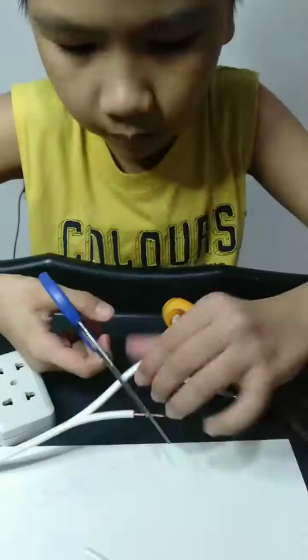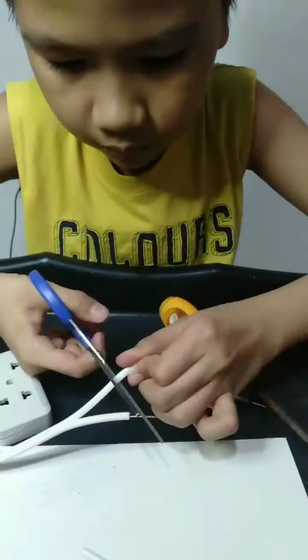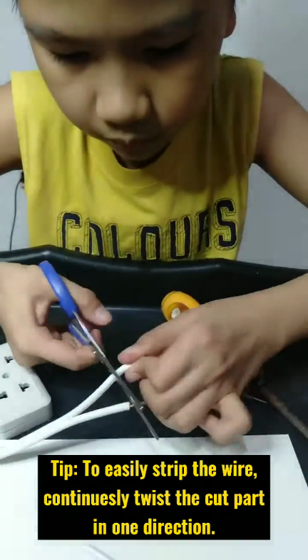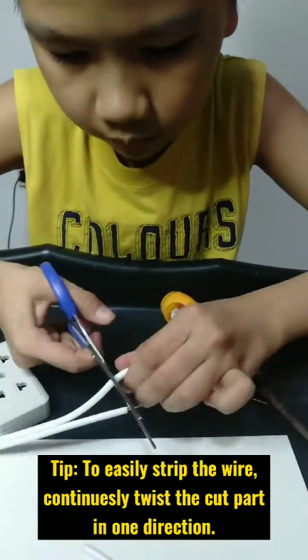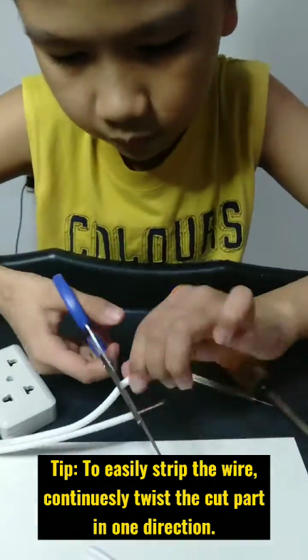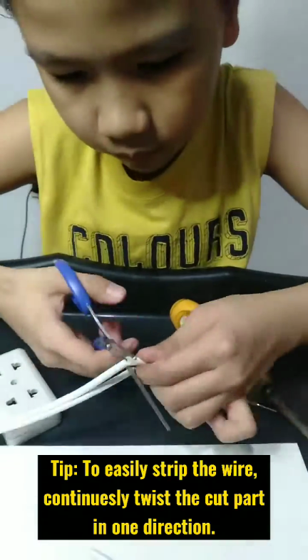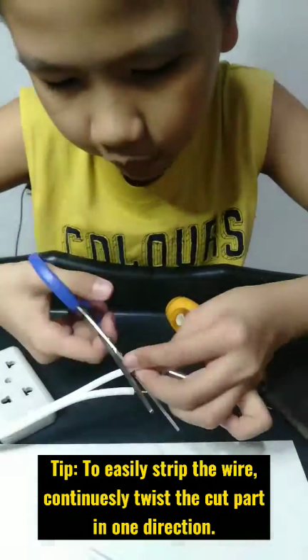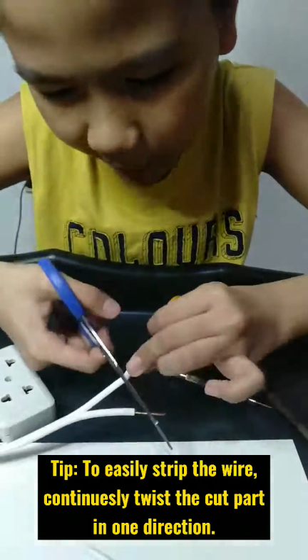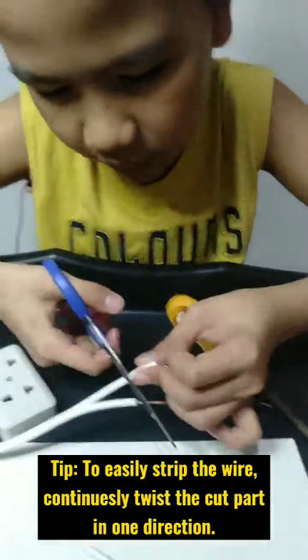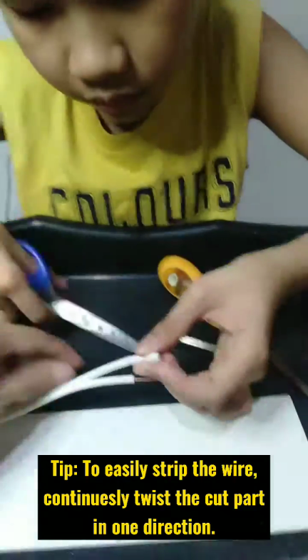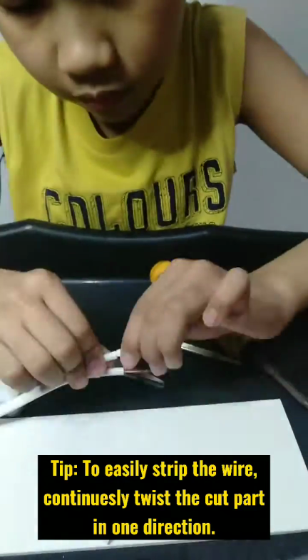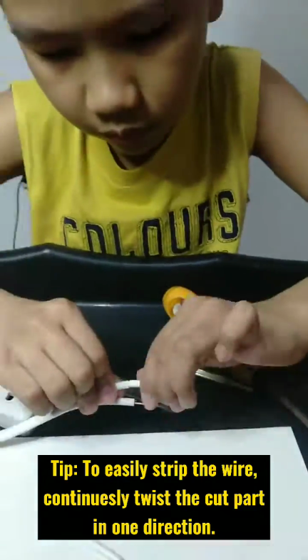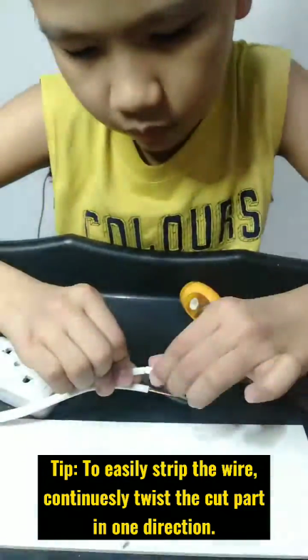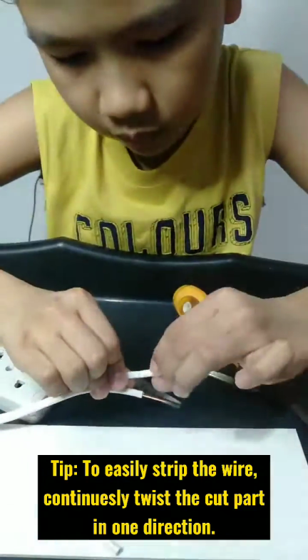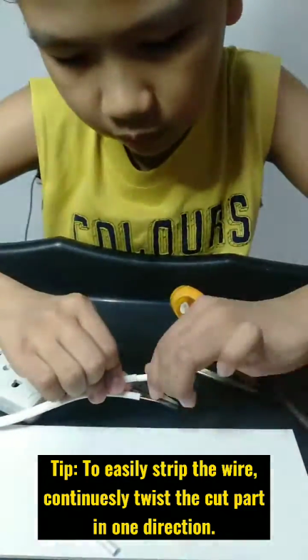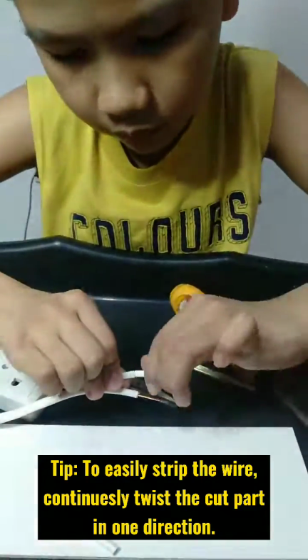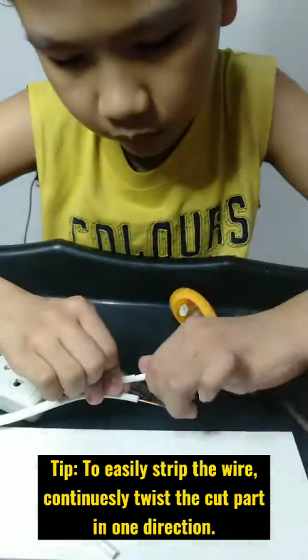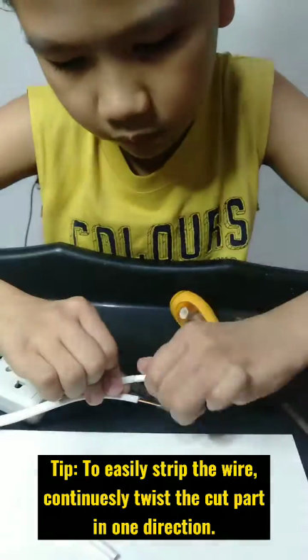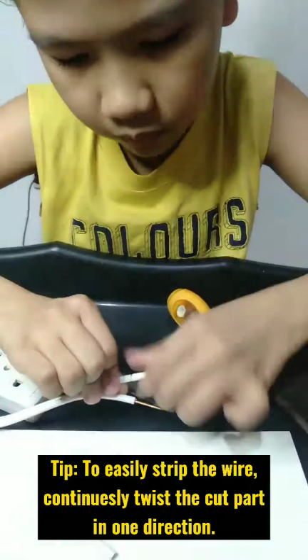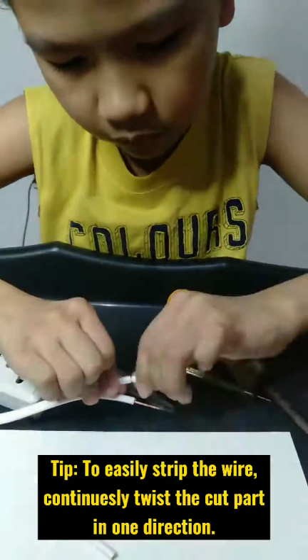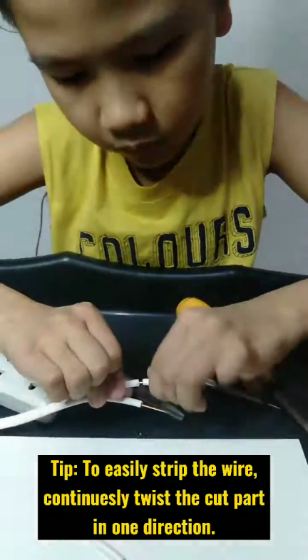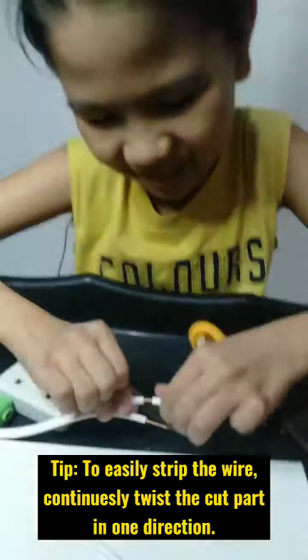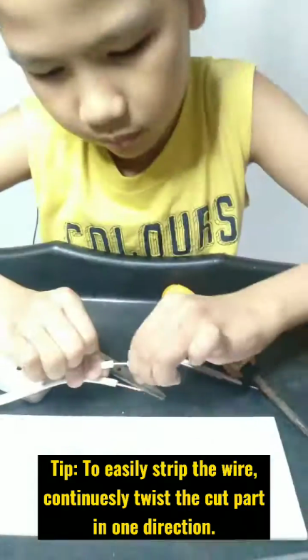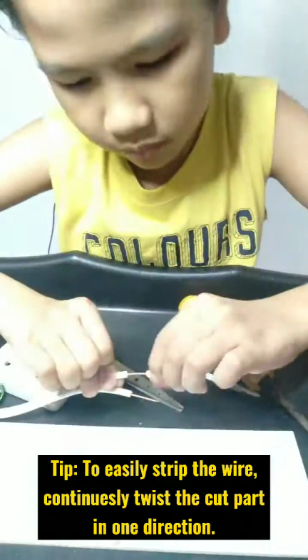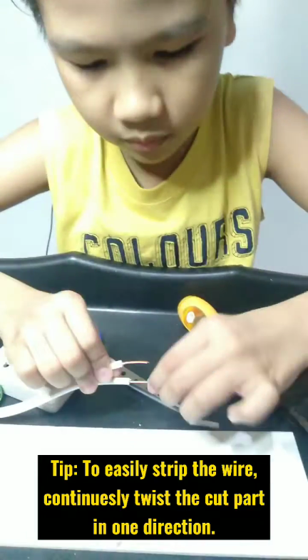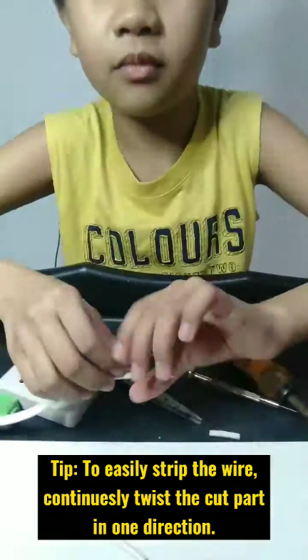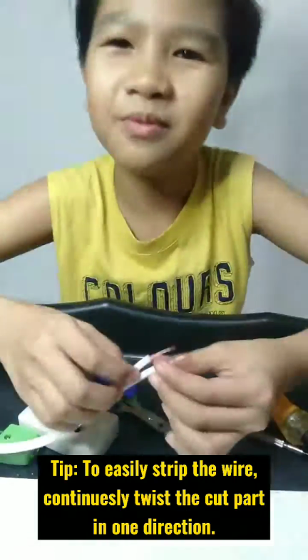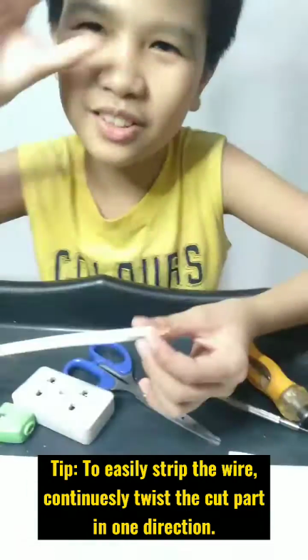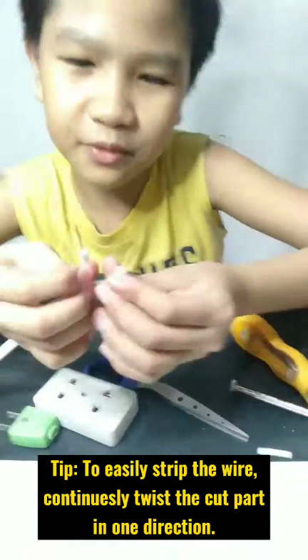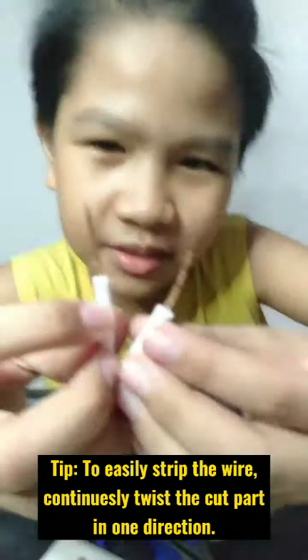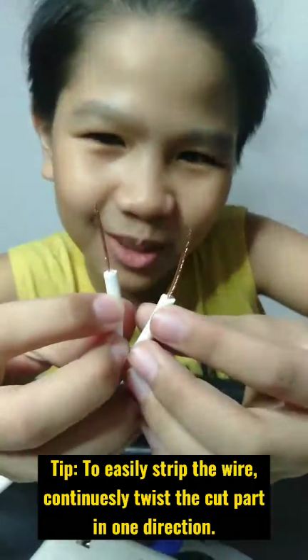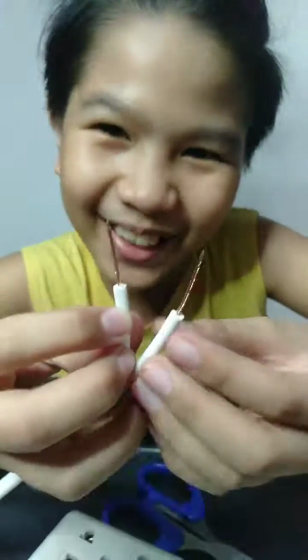Tip: To easily strip the wire, continuously twist the cut part in one direction while pulling.